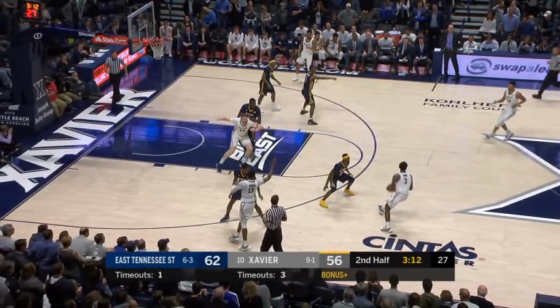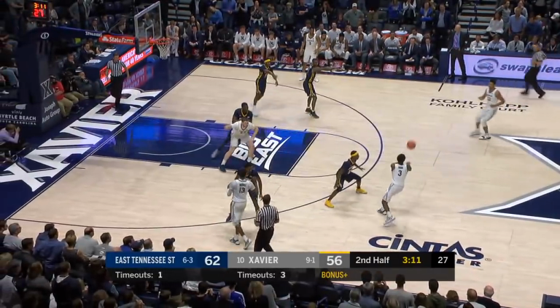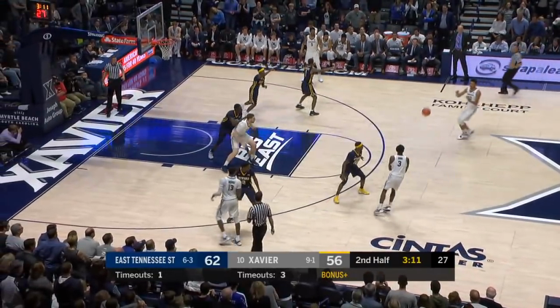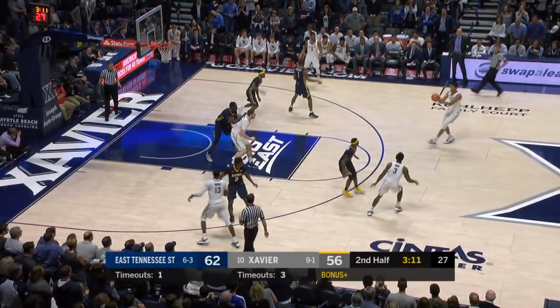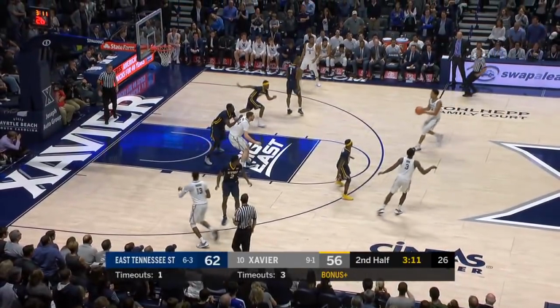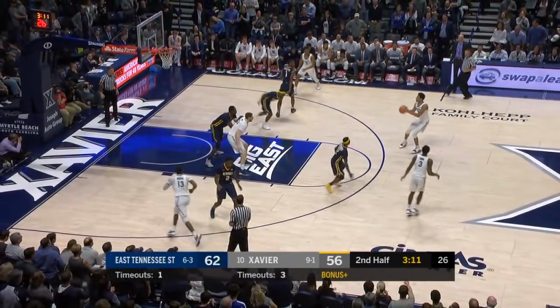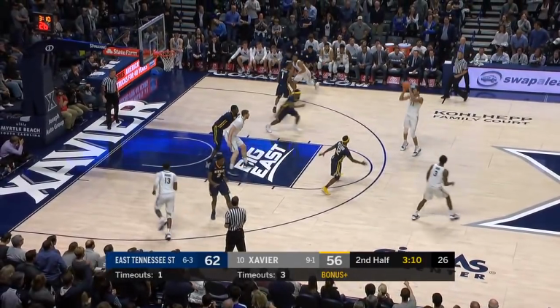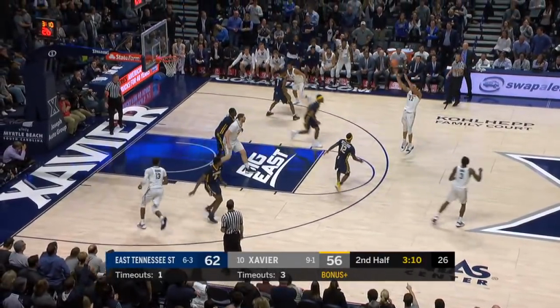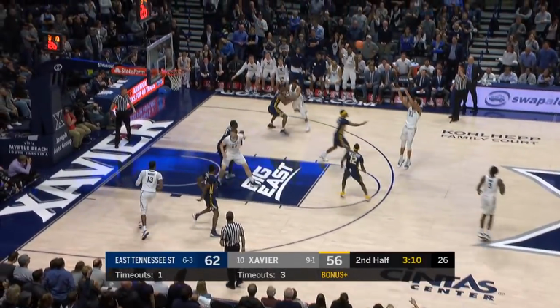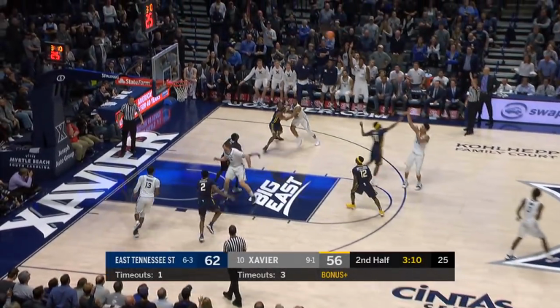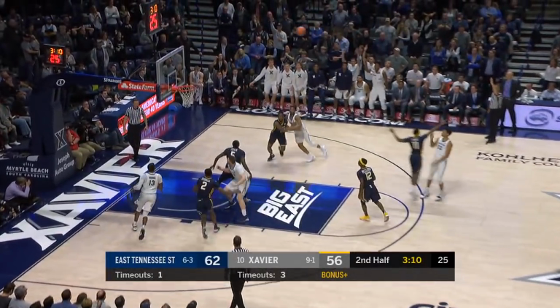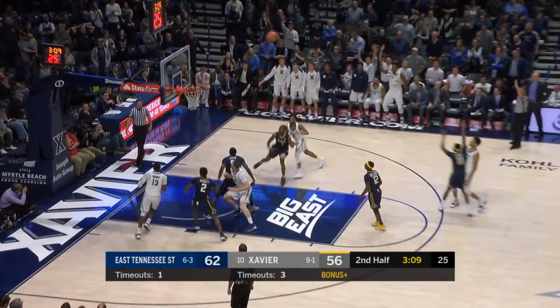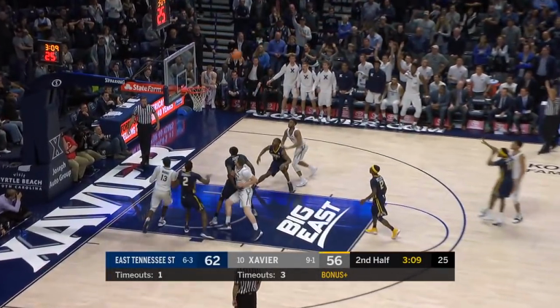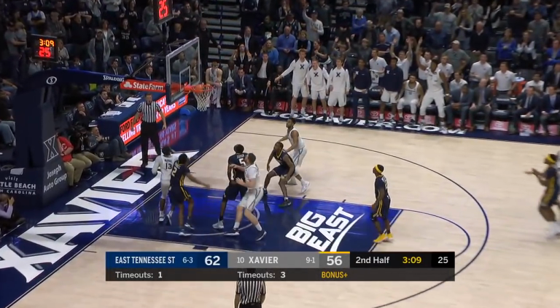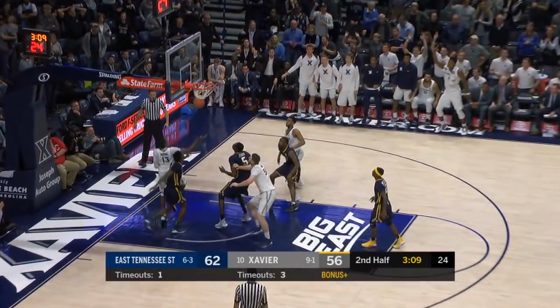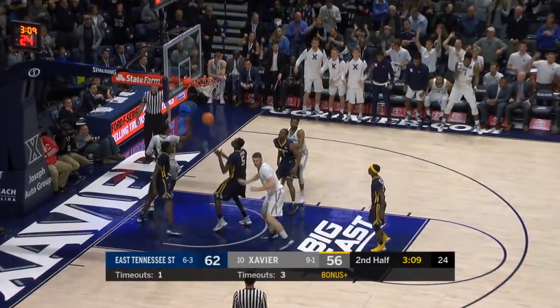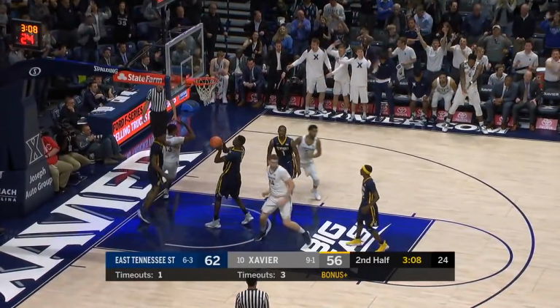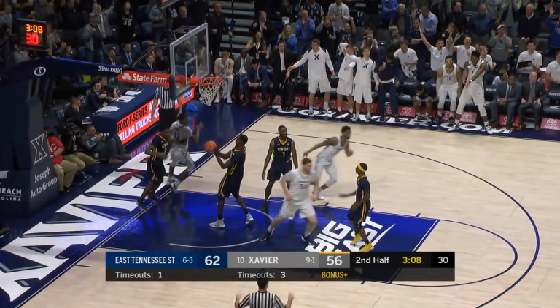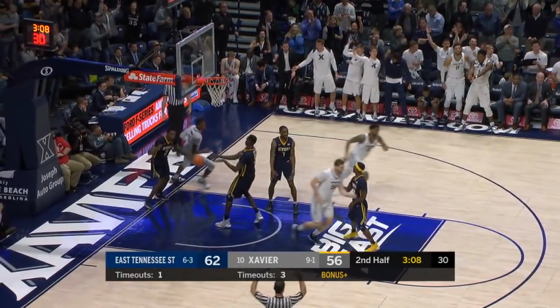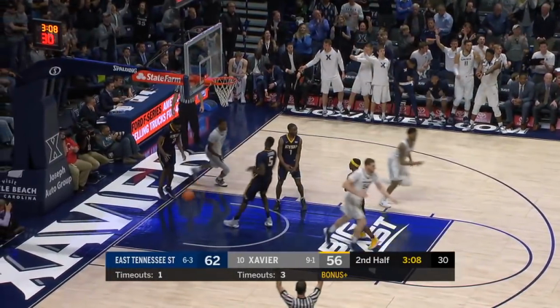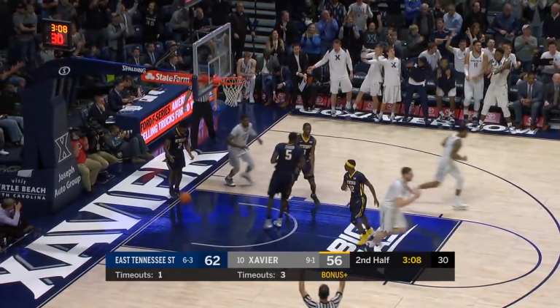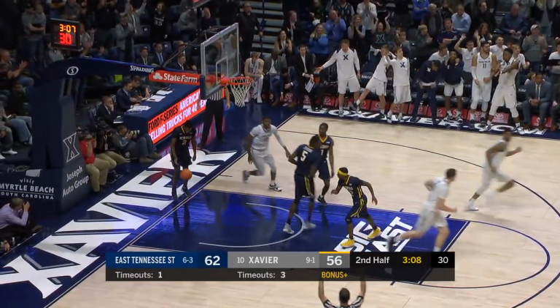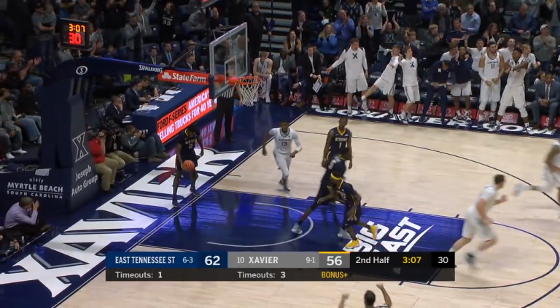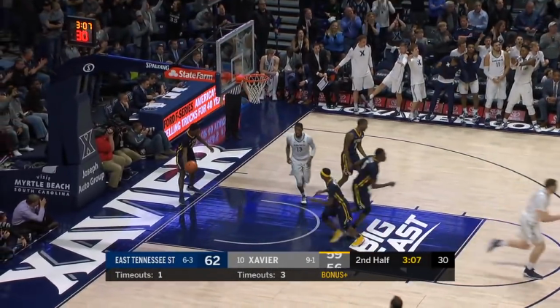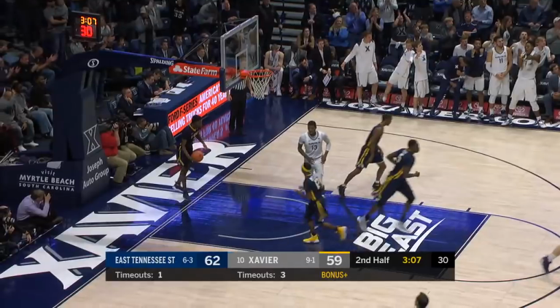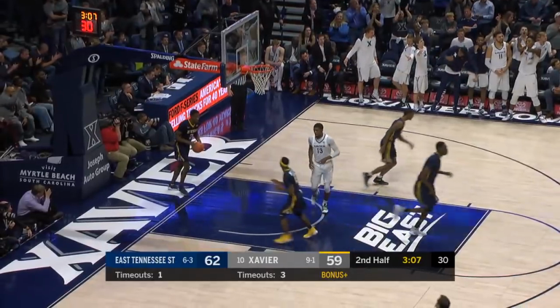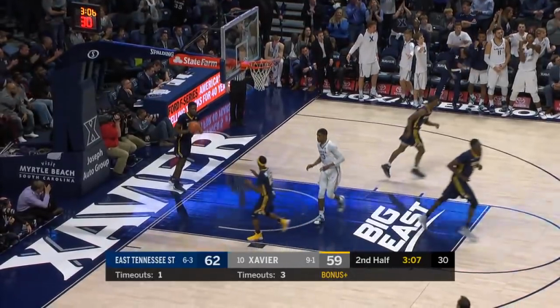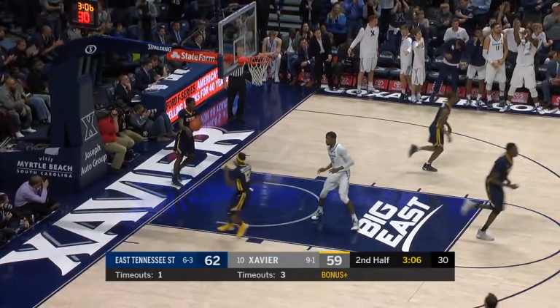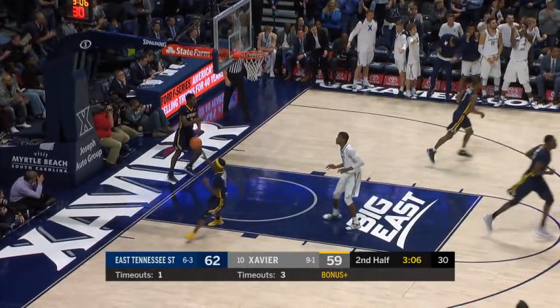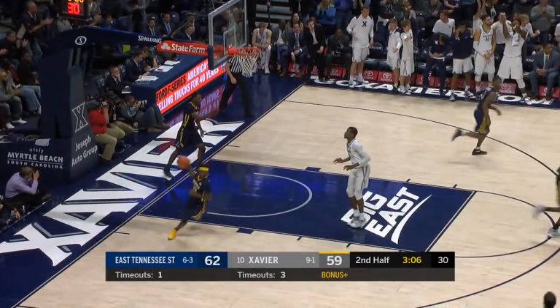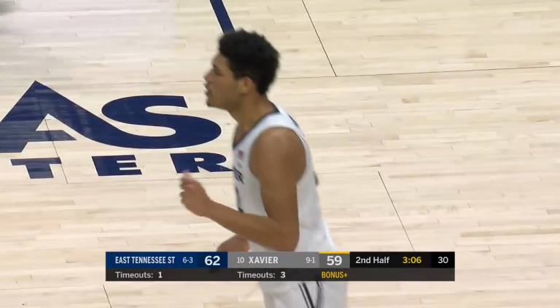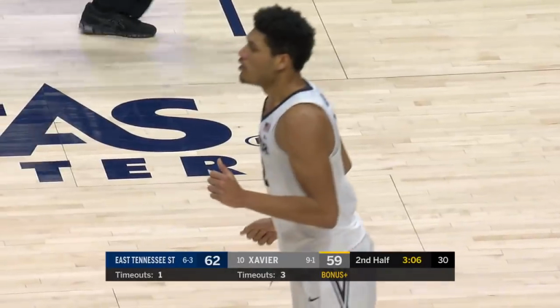That 7-foot-plus wingspan. Gates for three. It's a five-point game.